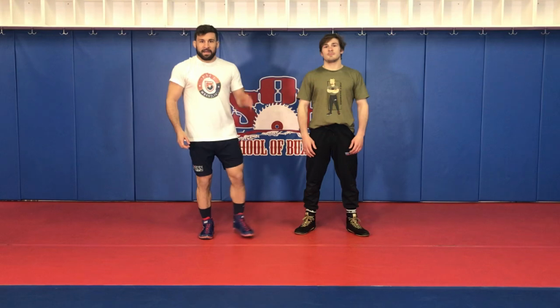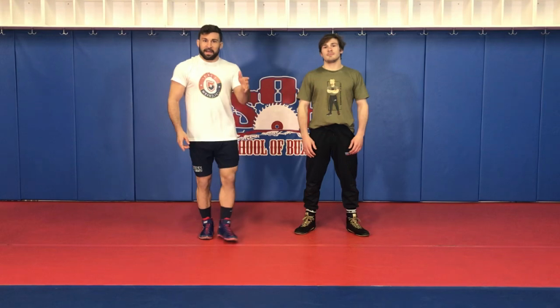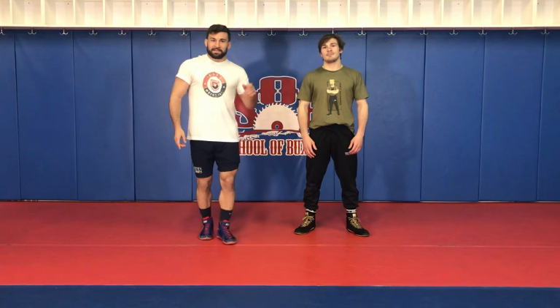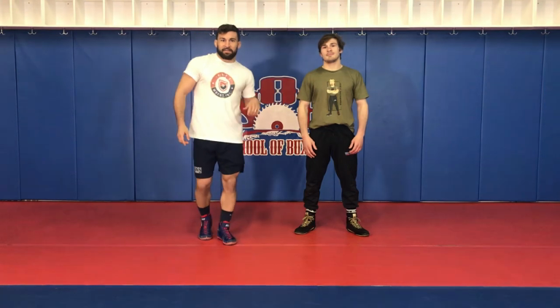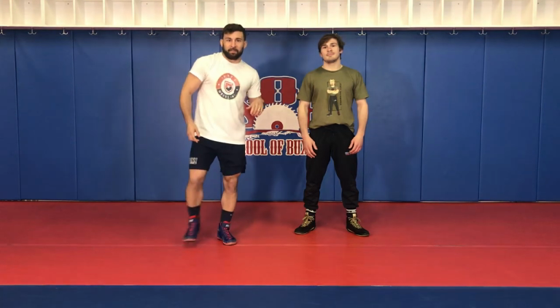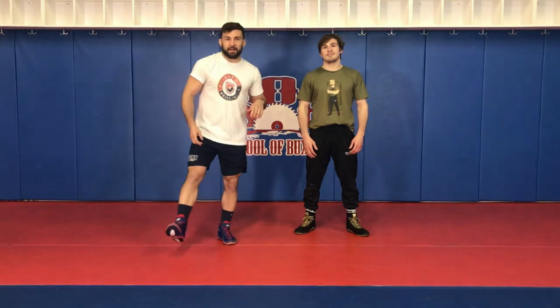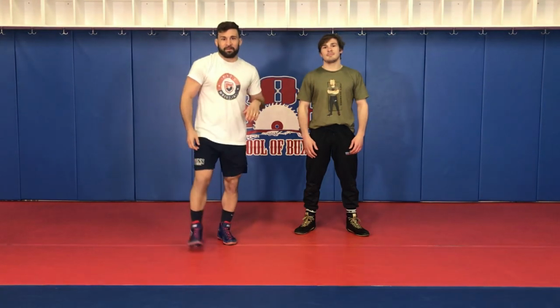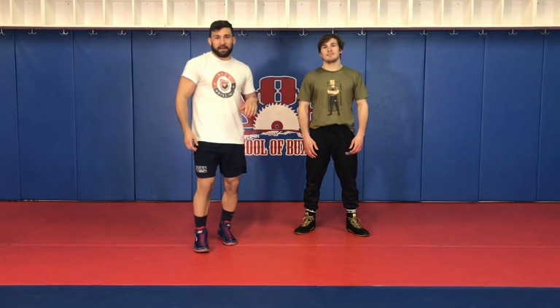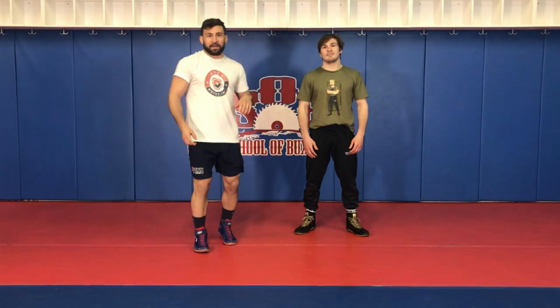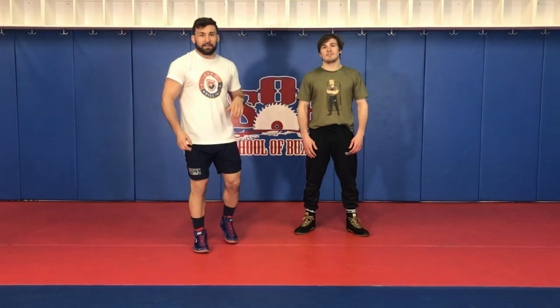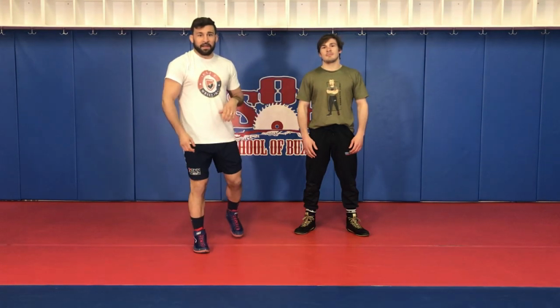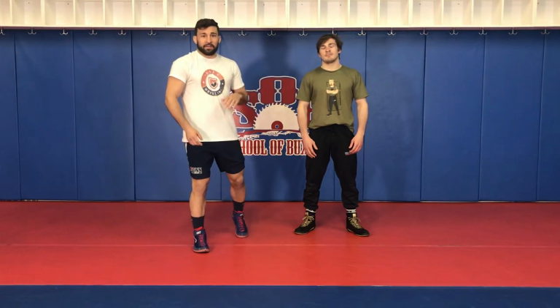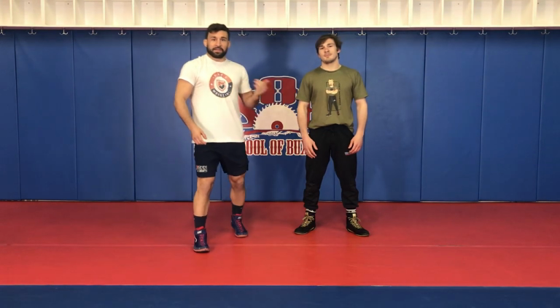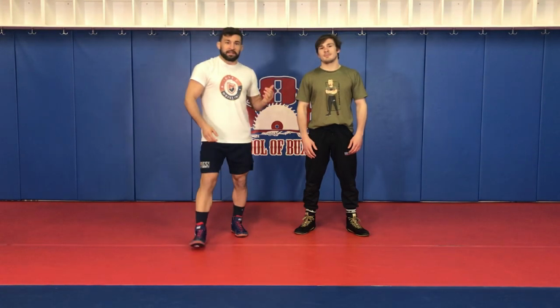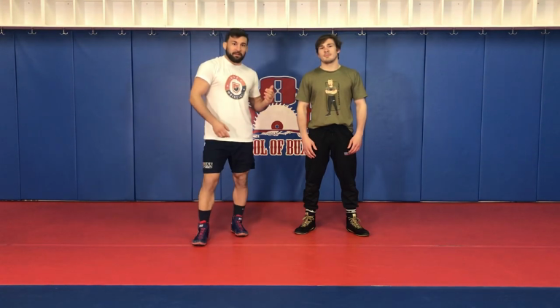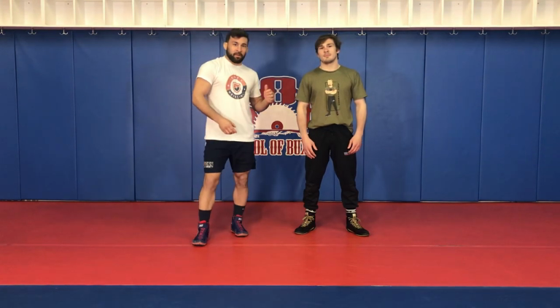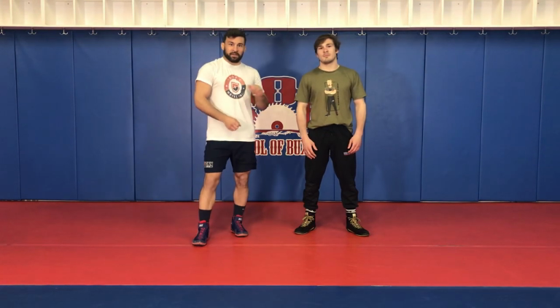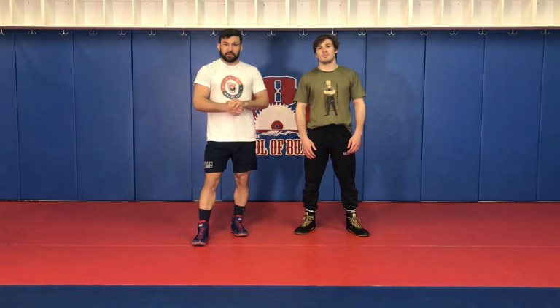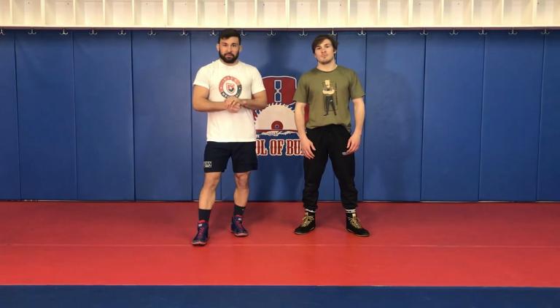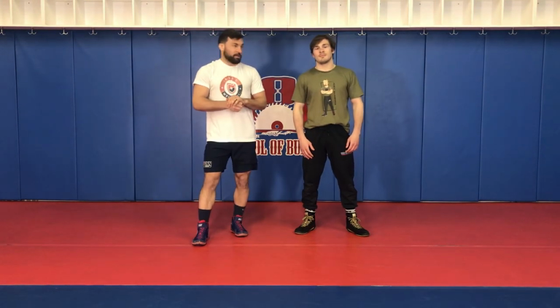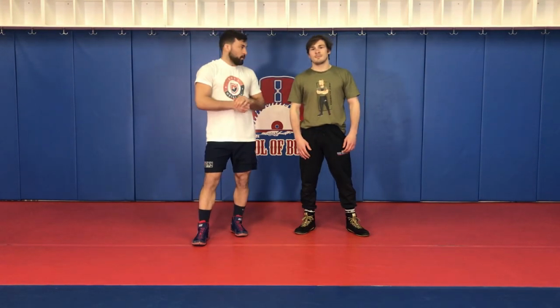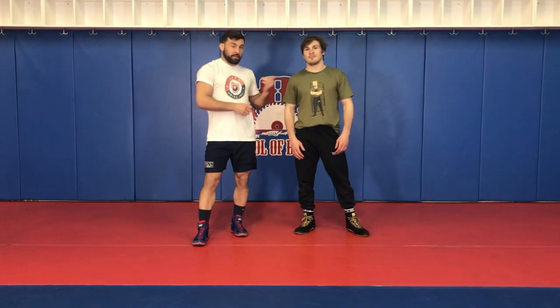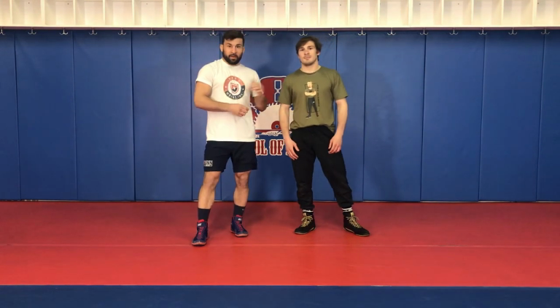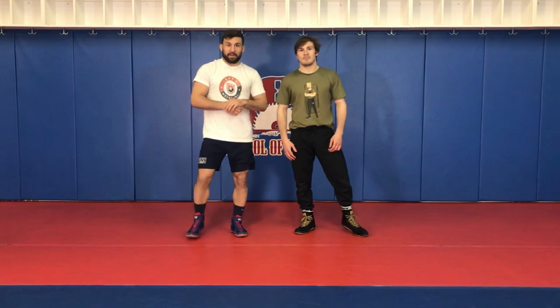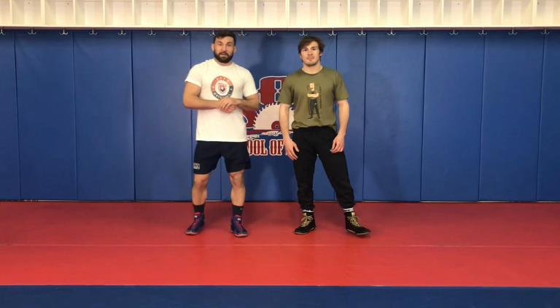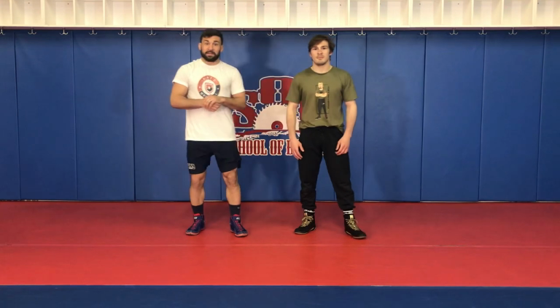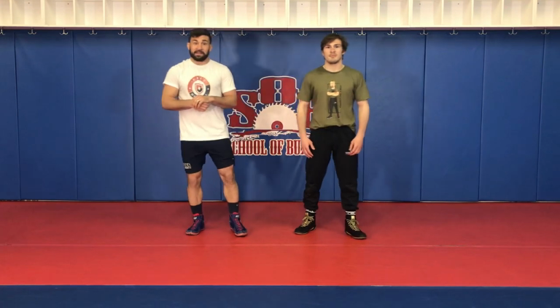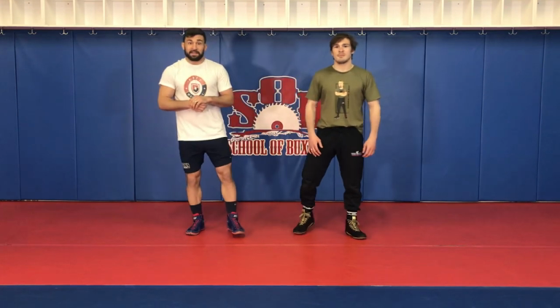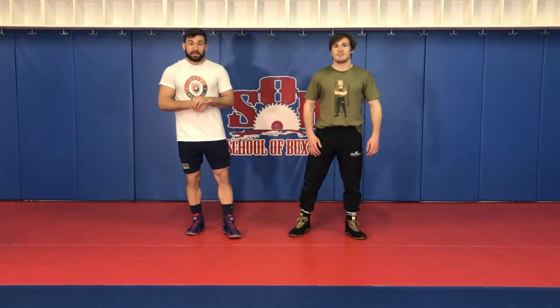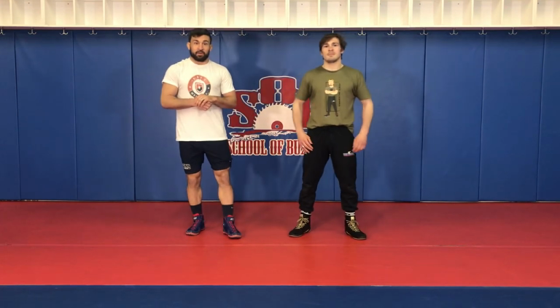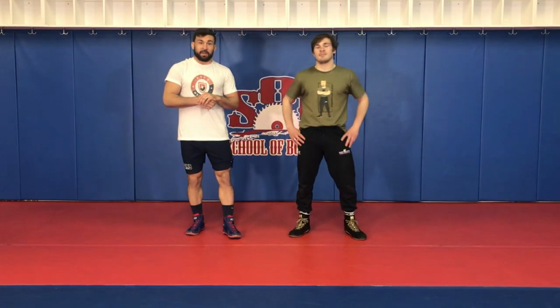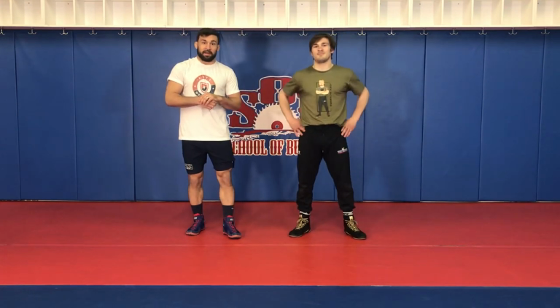Hey guys, Dan Vallemont here with Fnatic Wrestling. Just got done filming an instructional video with one of my PRTC teammates, Joey McKenna.